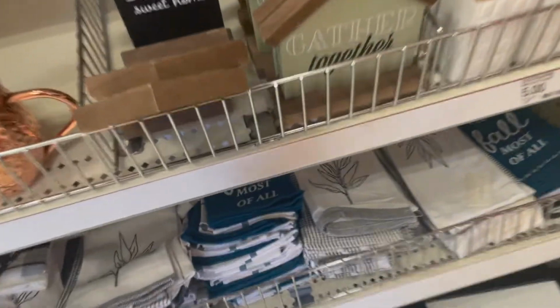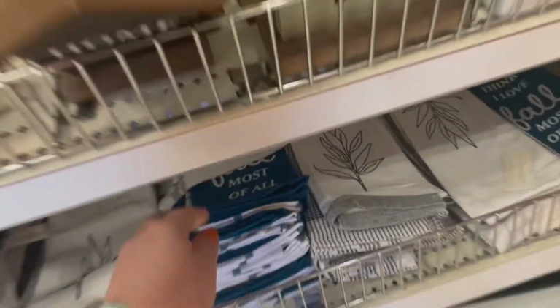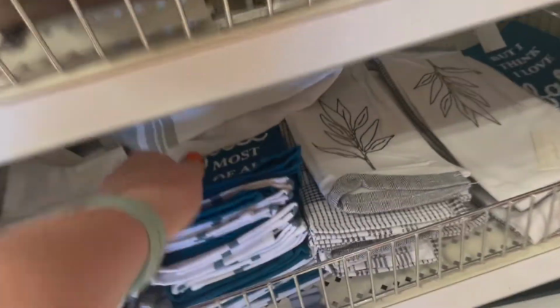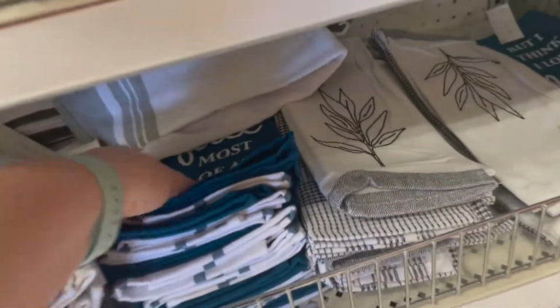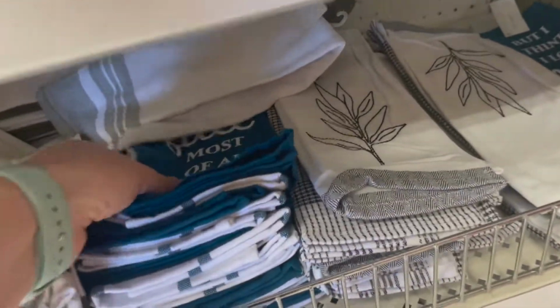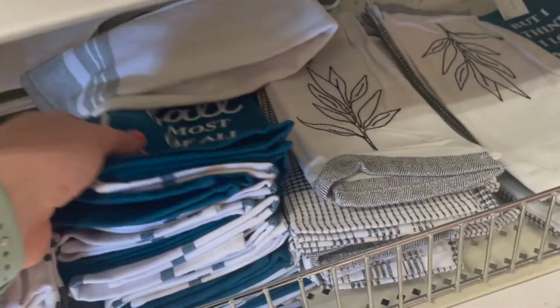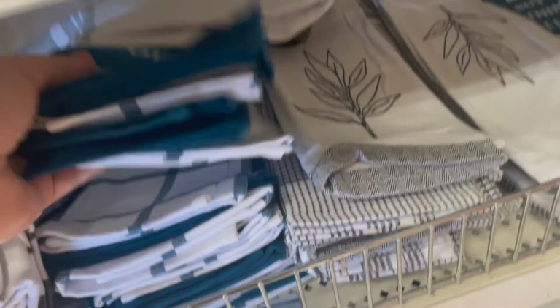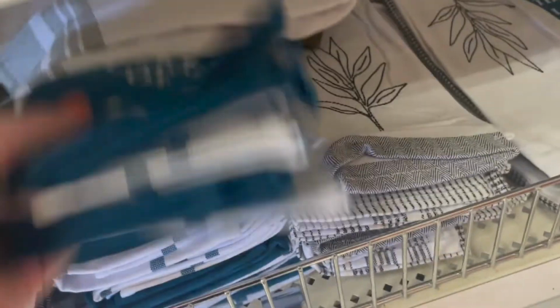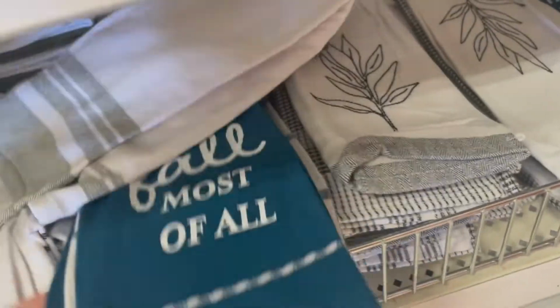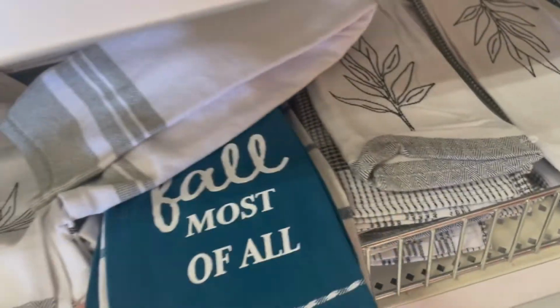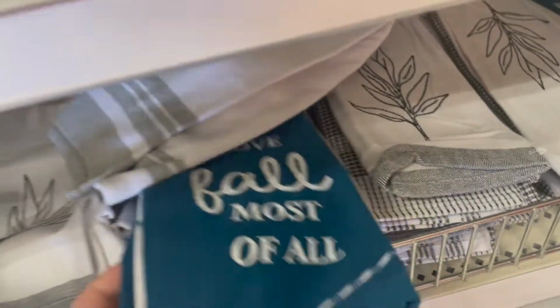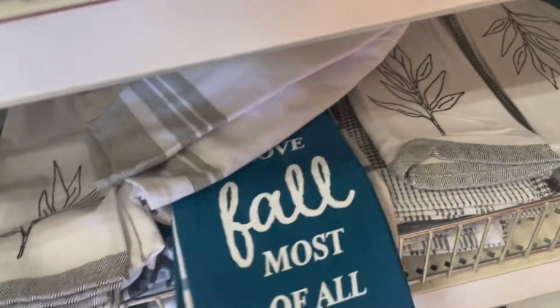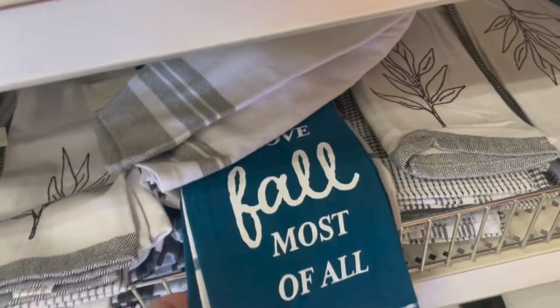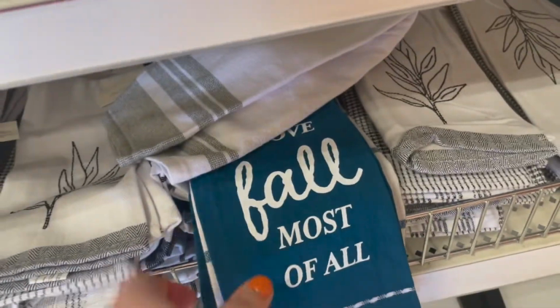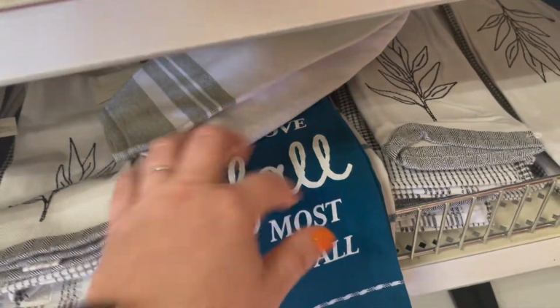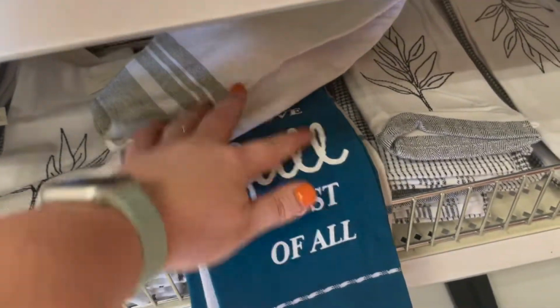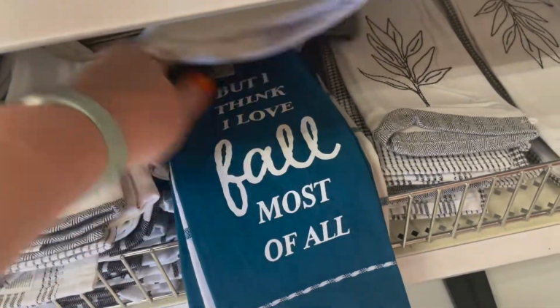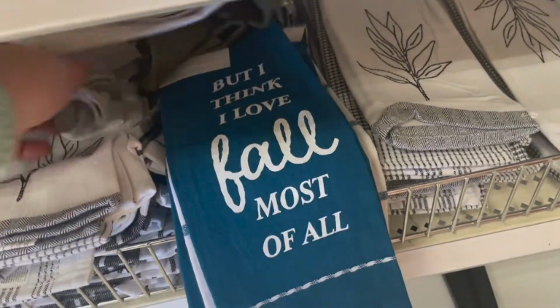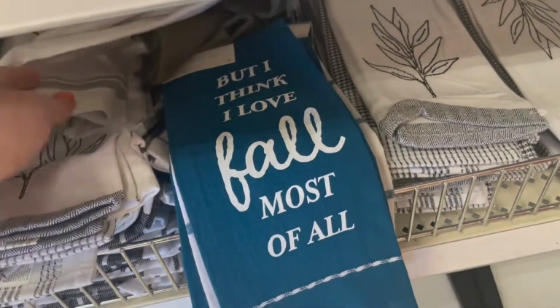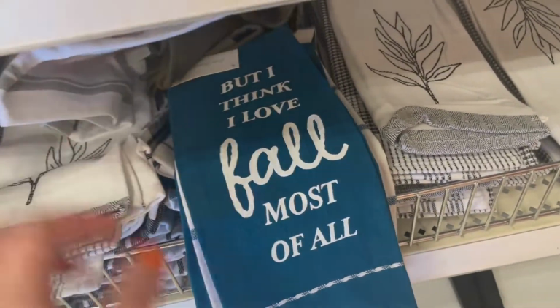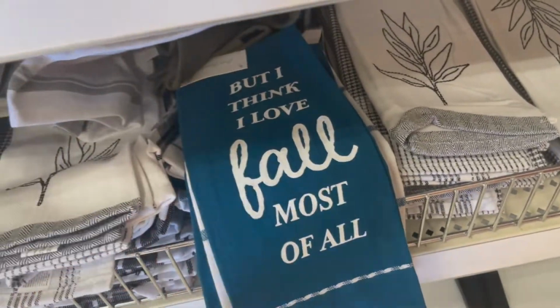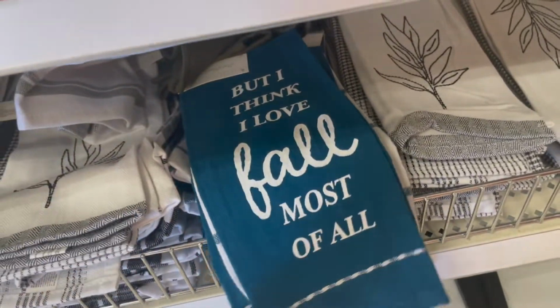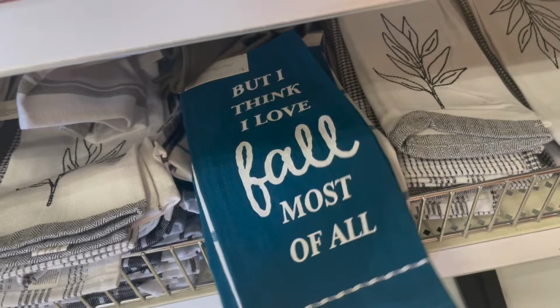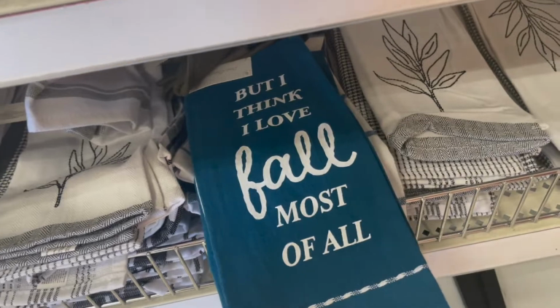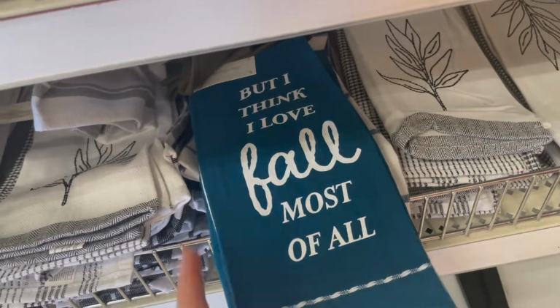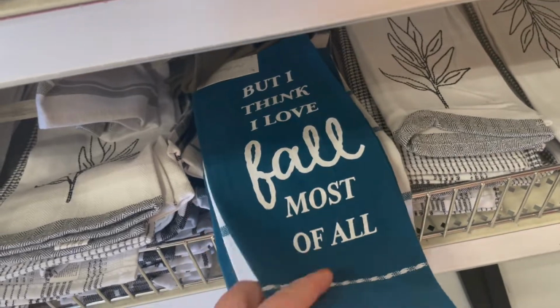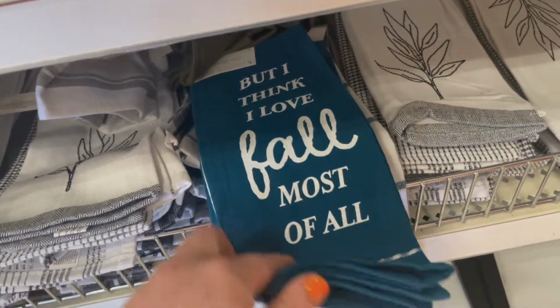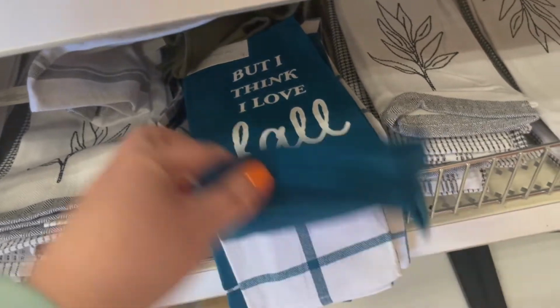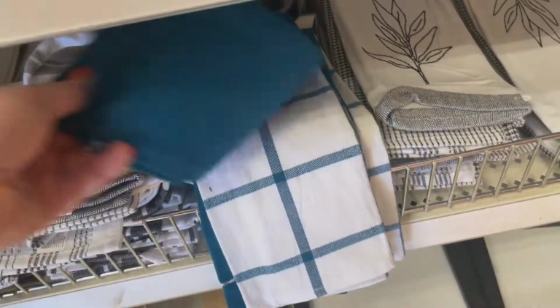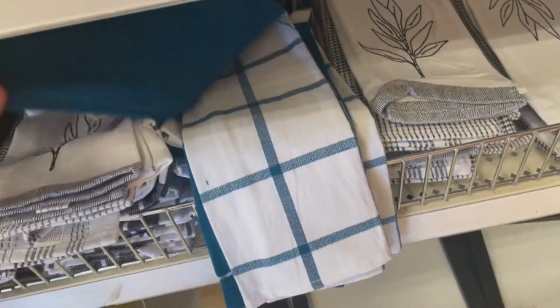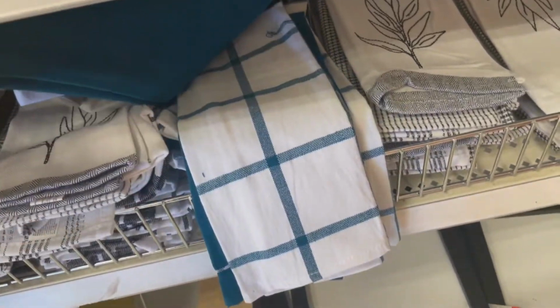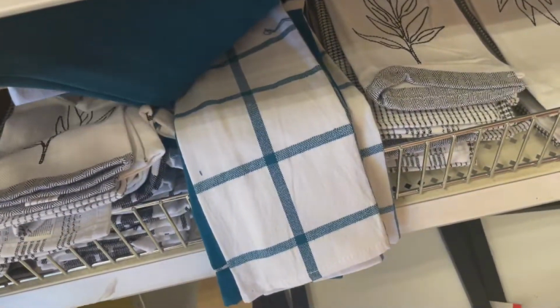Oh, these are cute. I think I love fall most of all.